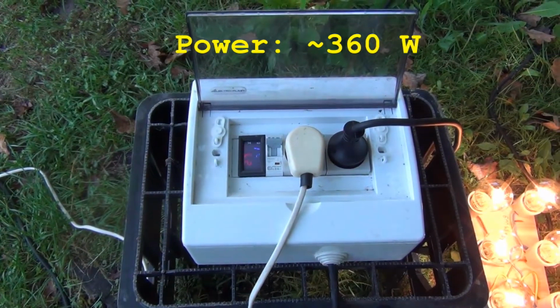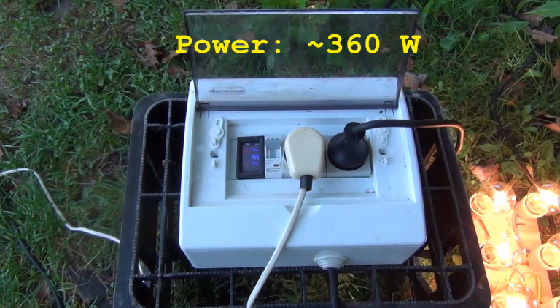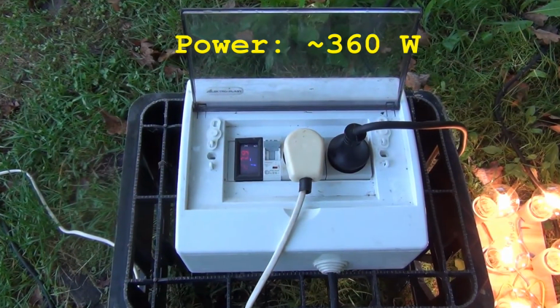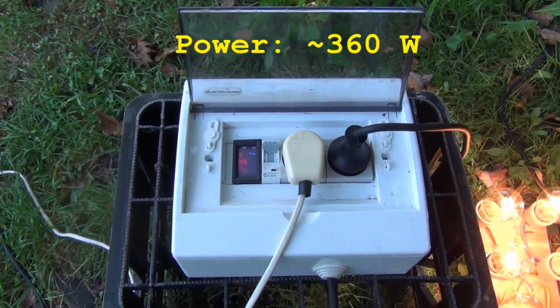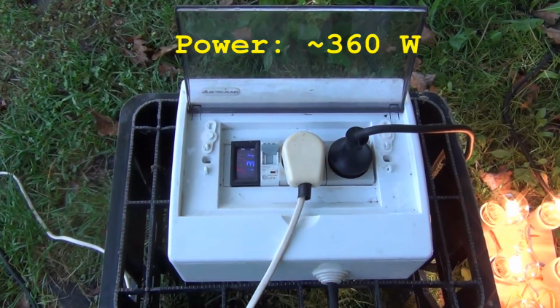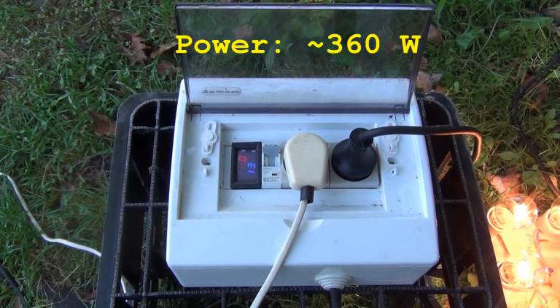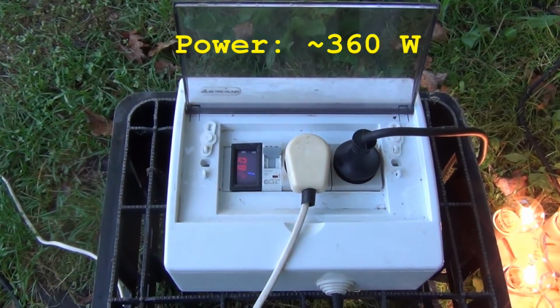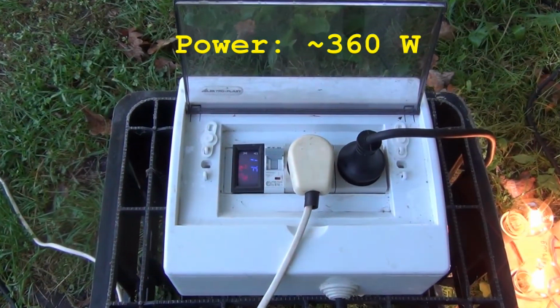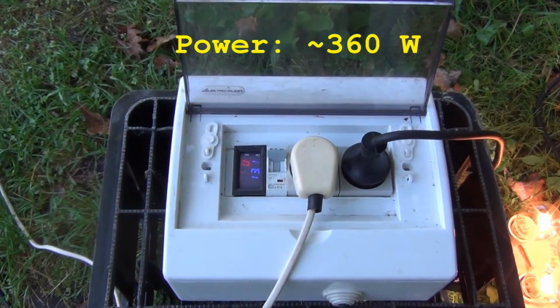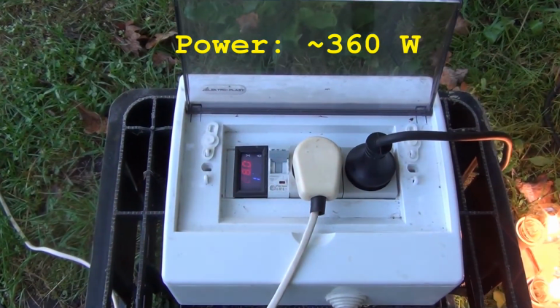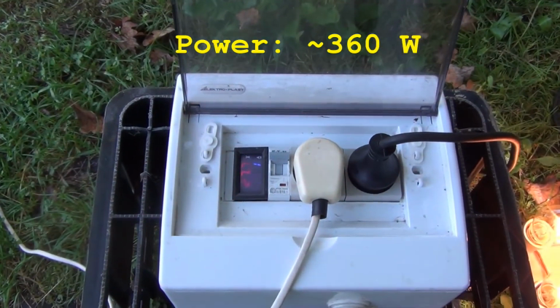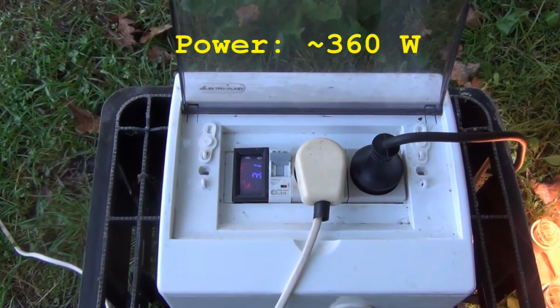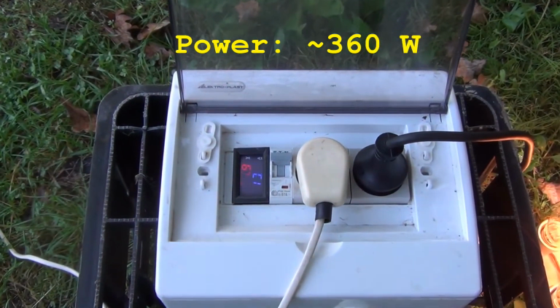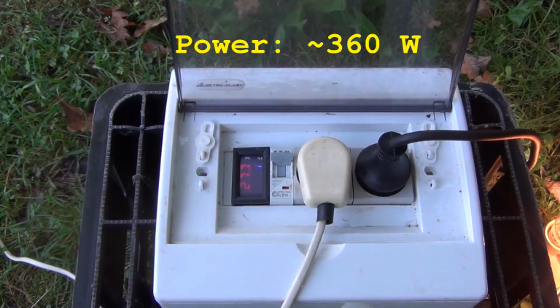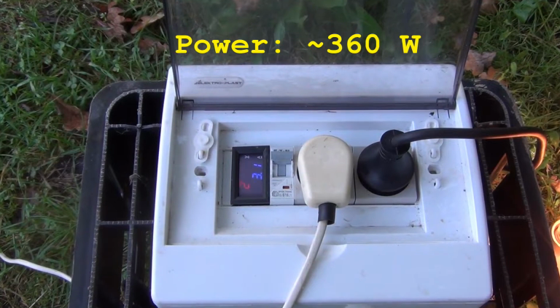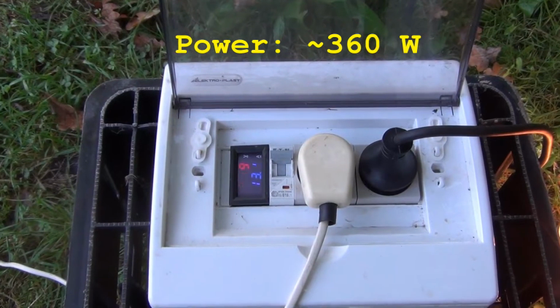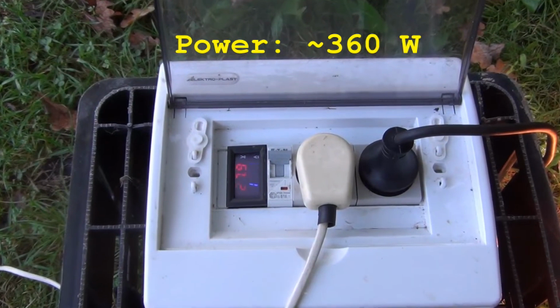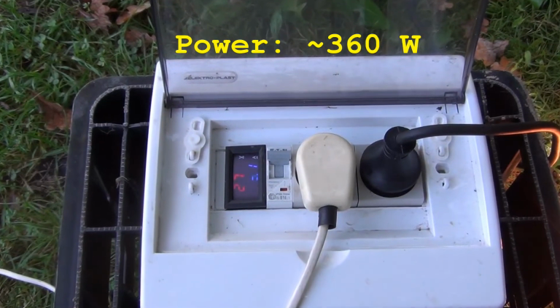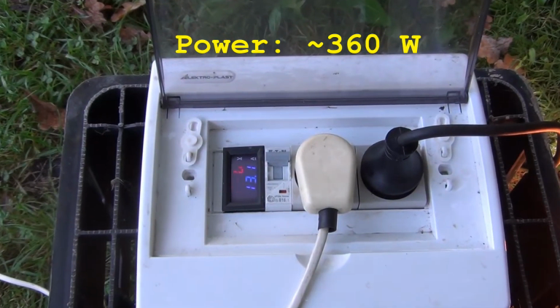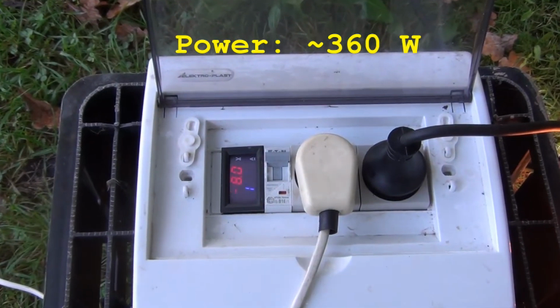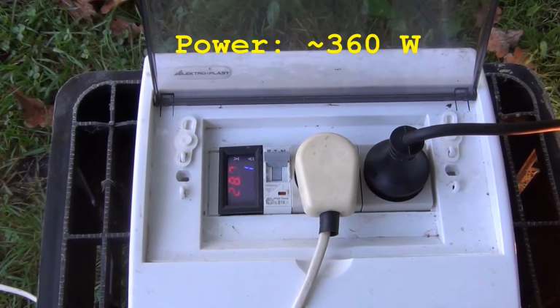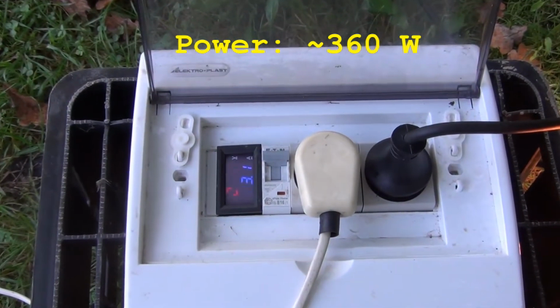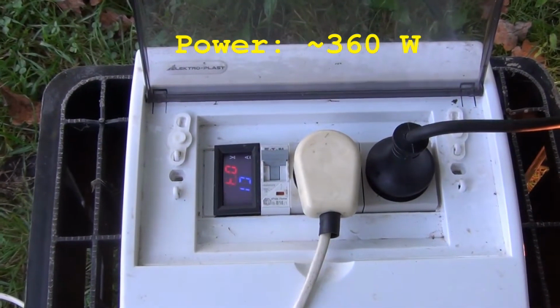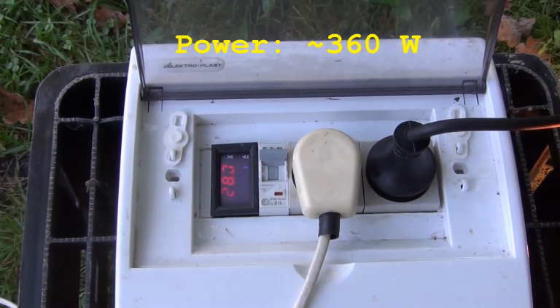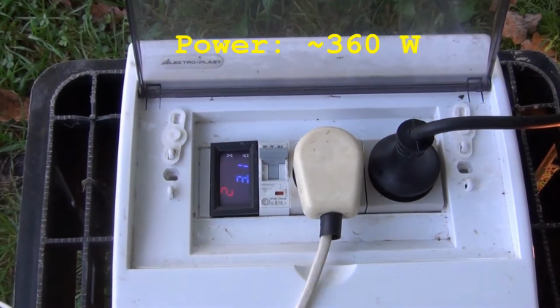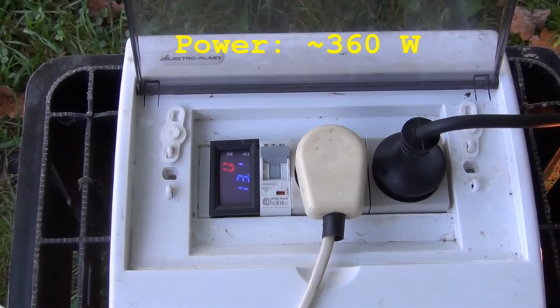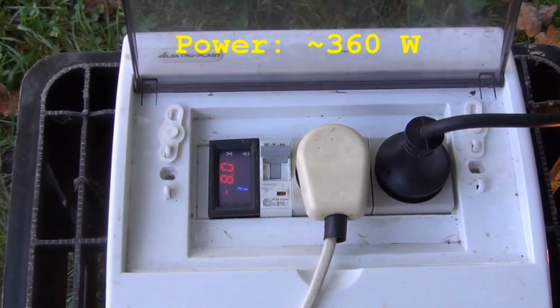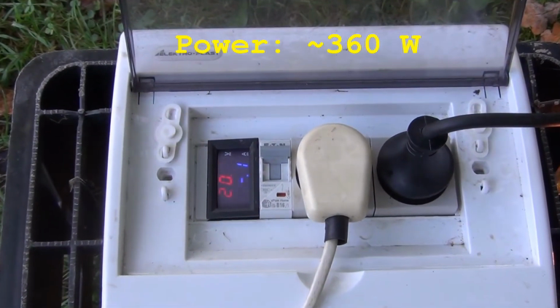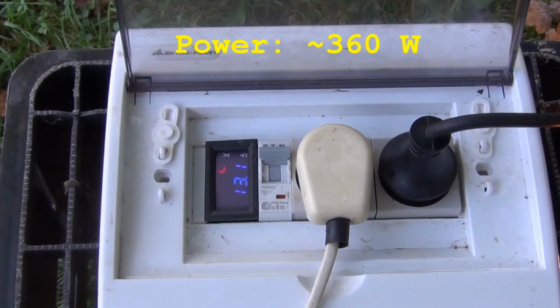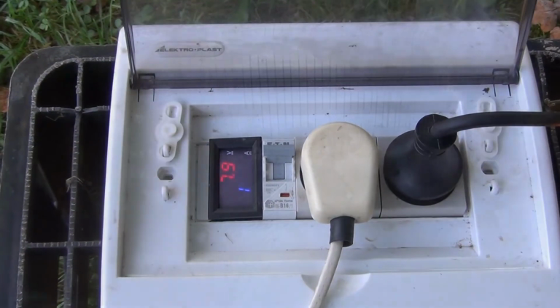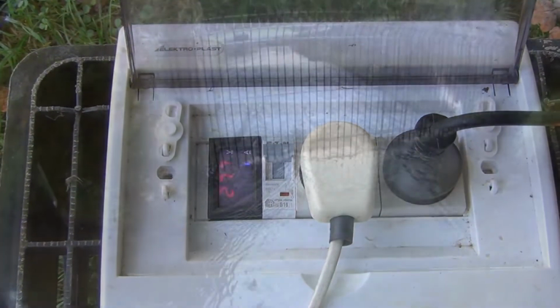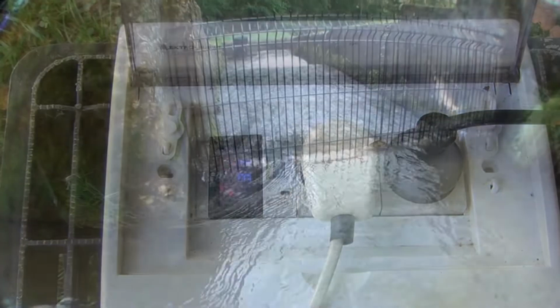As you can see, the setup is quite poor and the power output is far from satisfying. Let's point out the places that could be optimized.